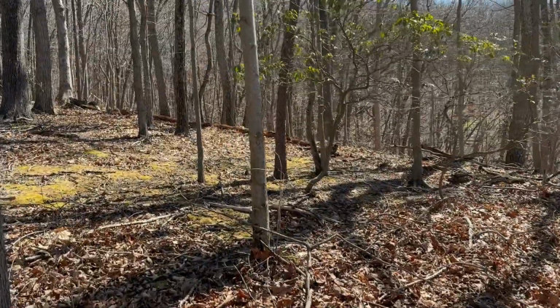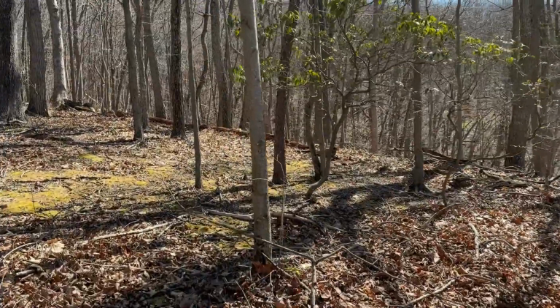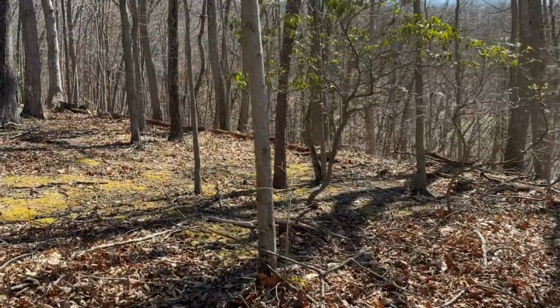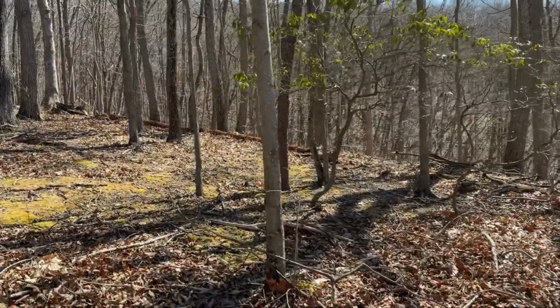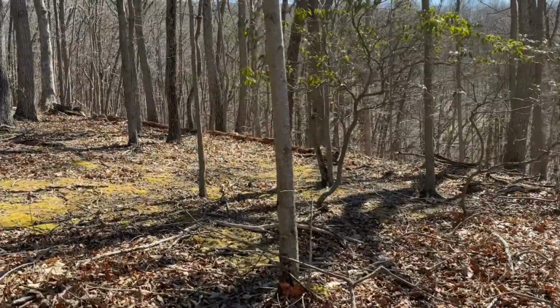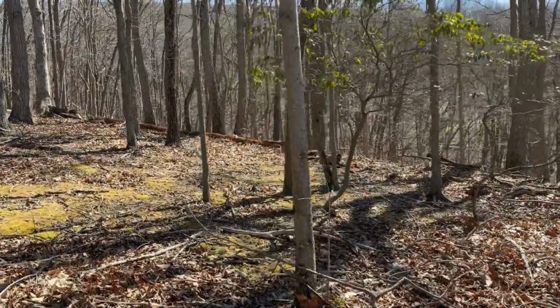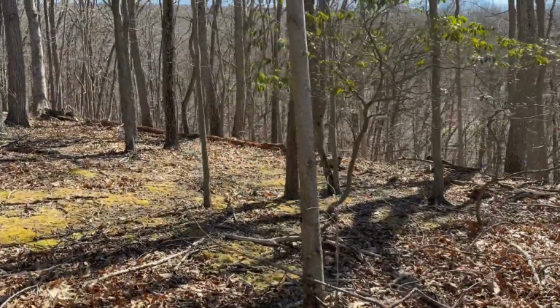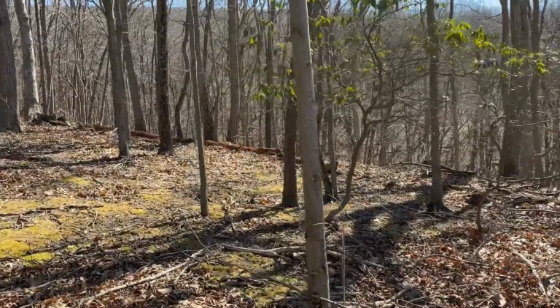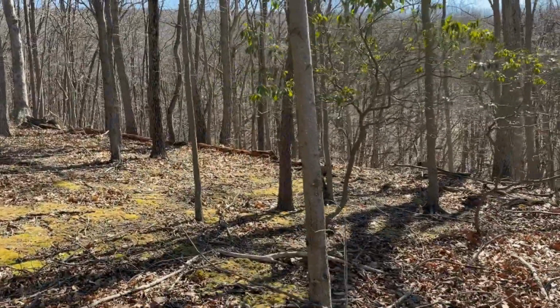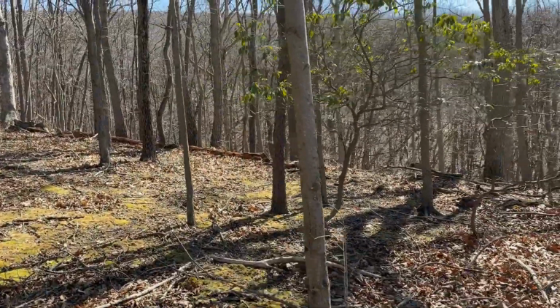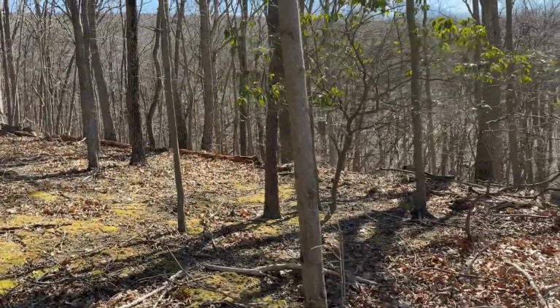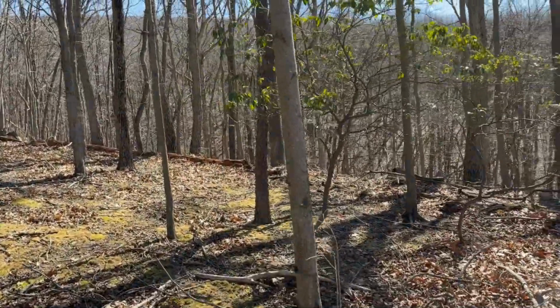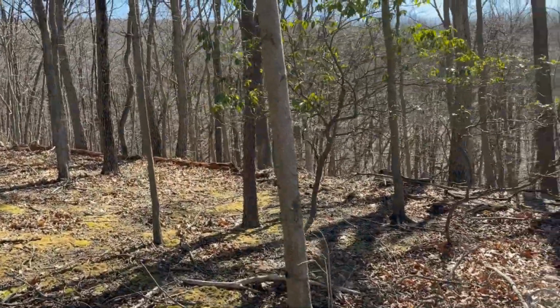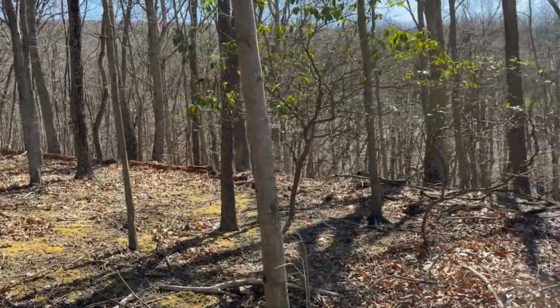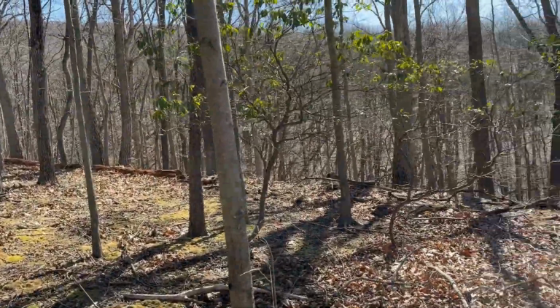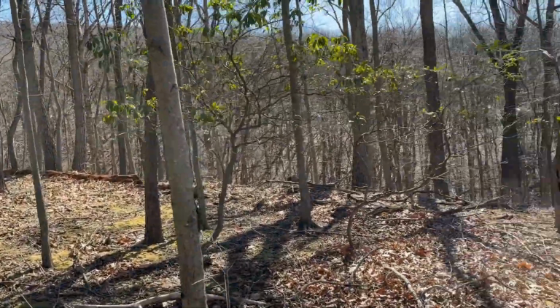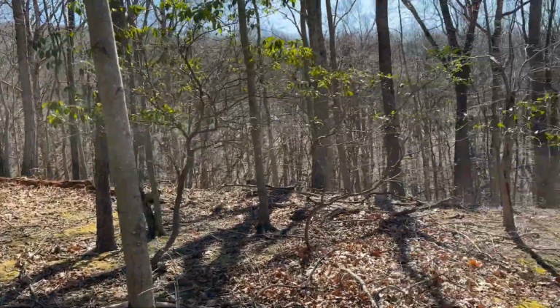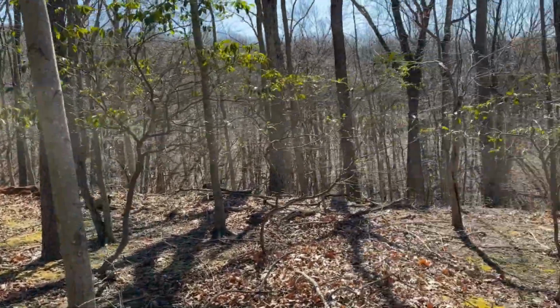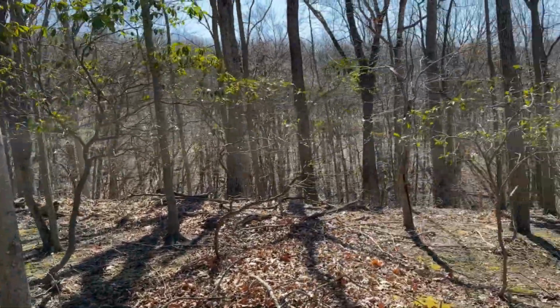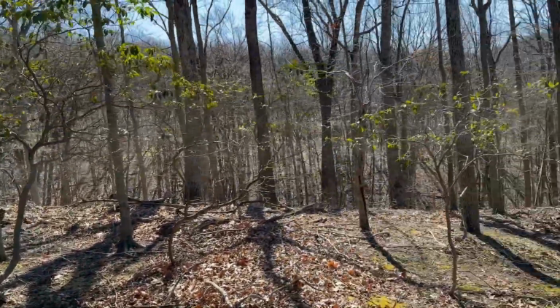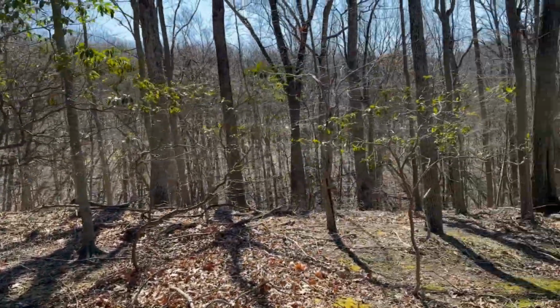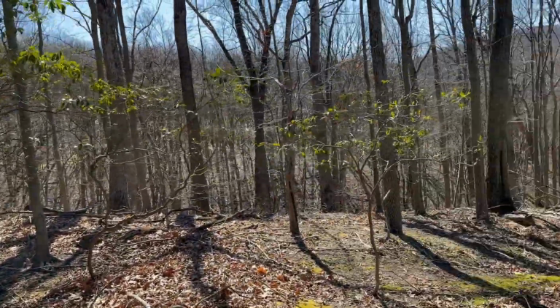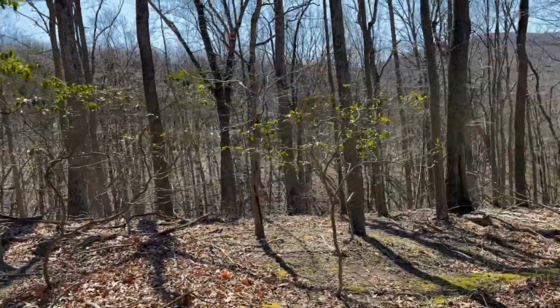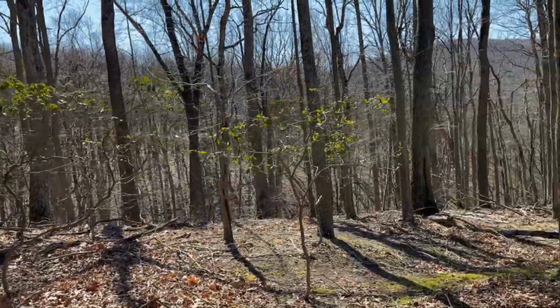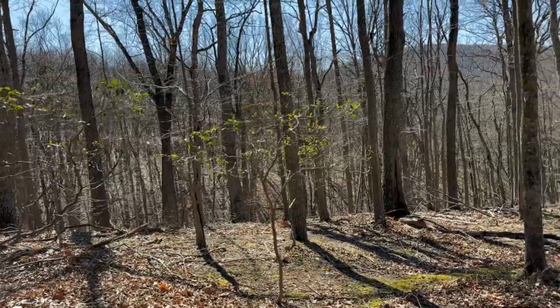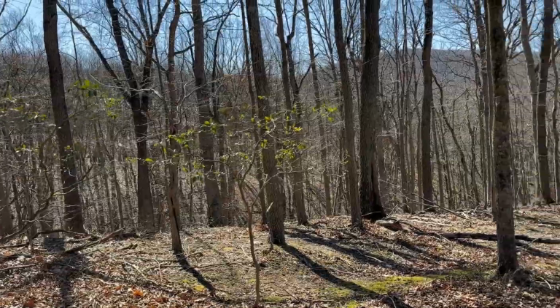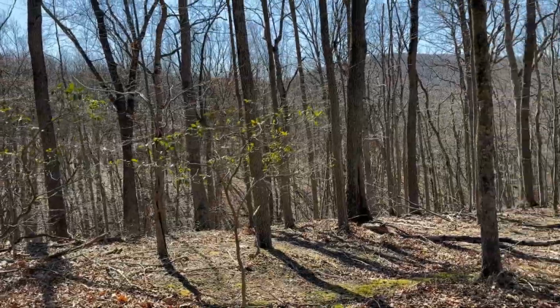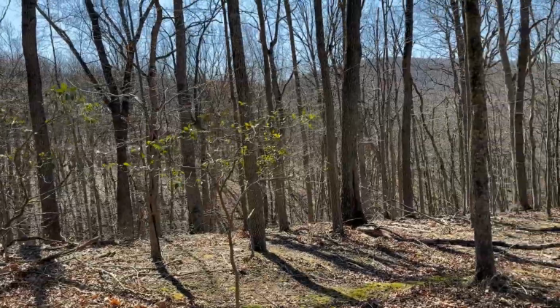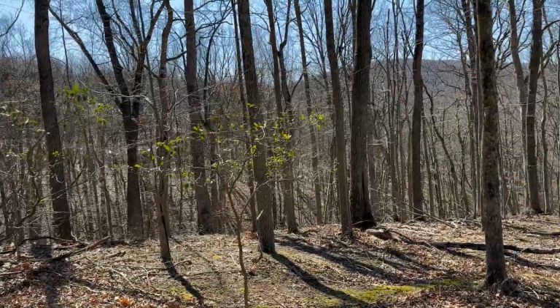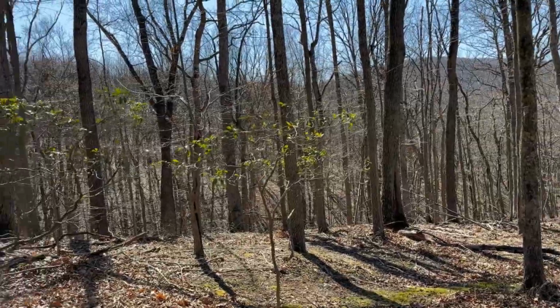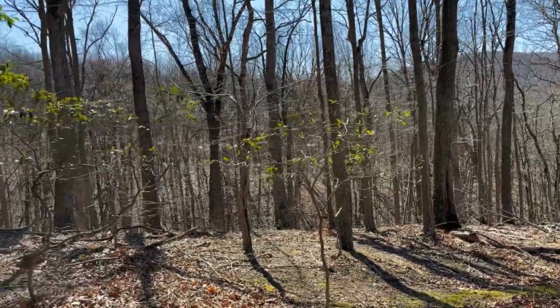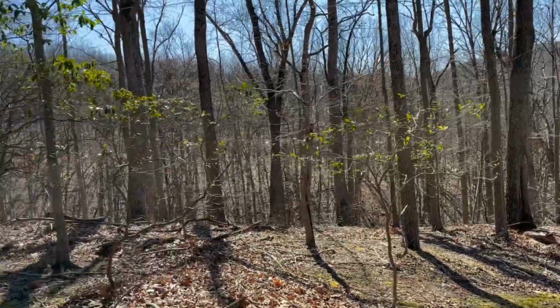With the leaves on, you're sure not going to see anybody.